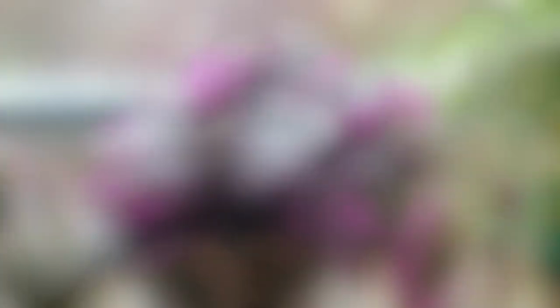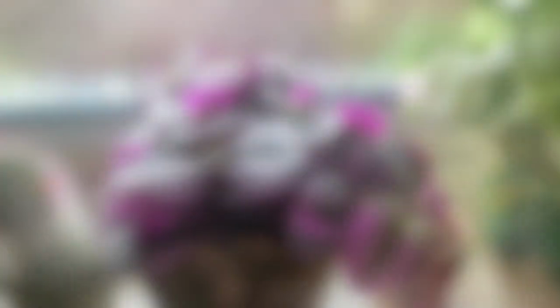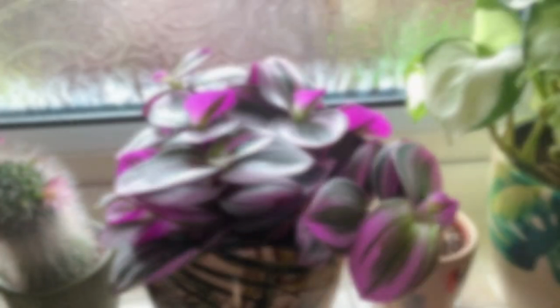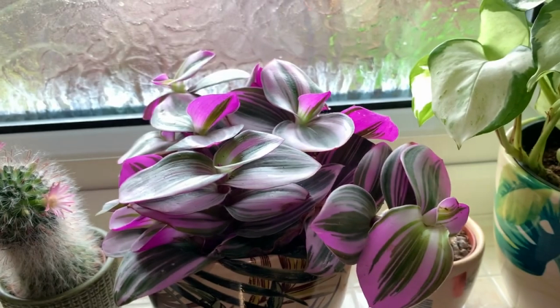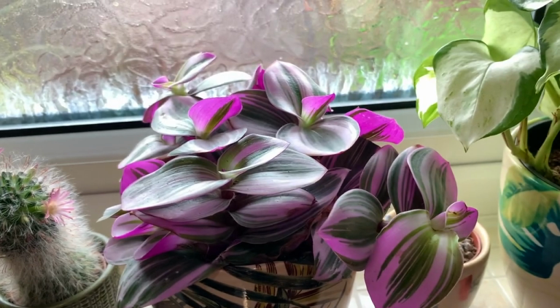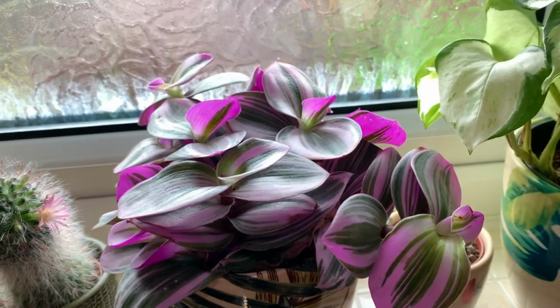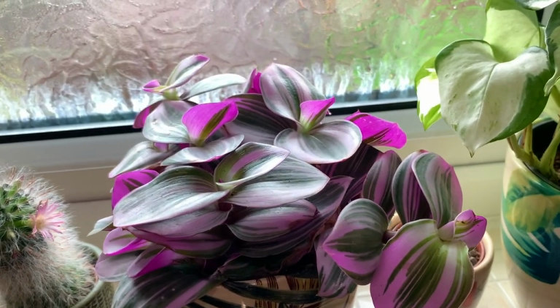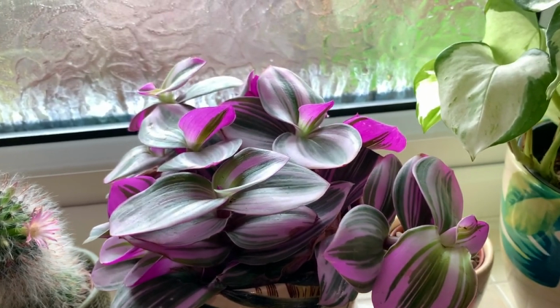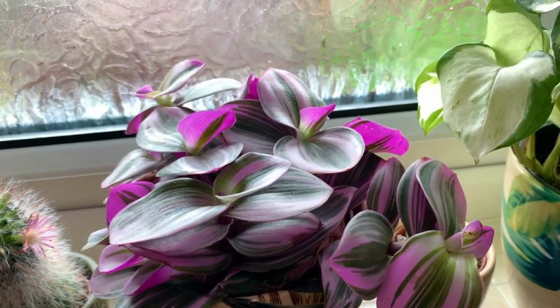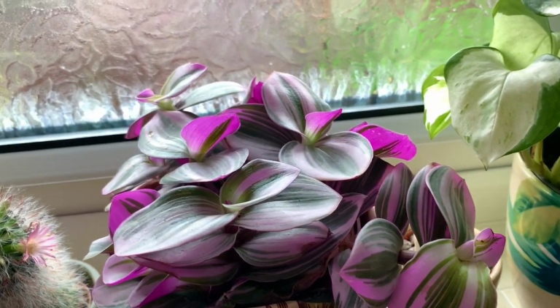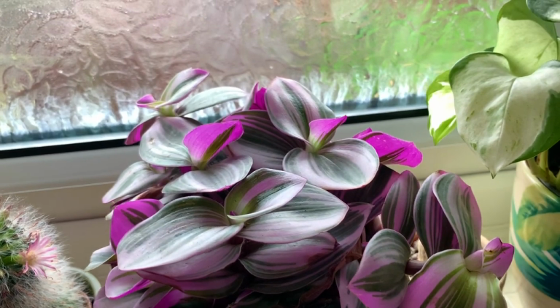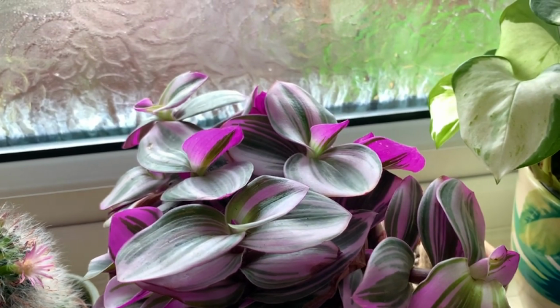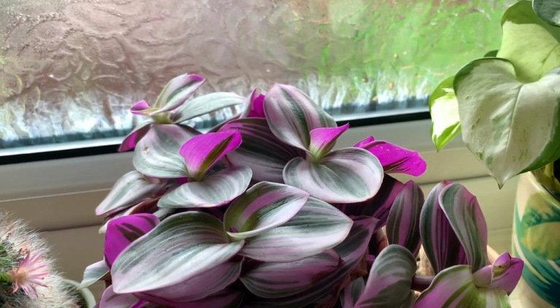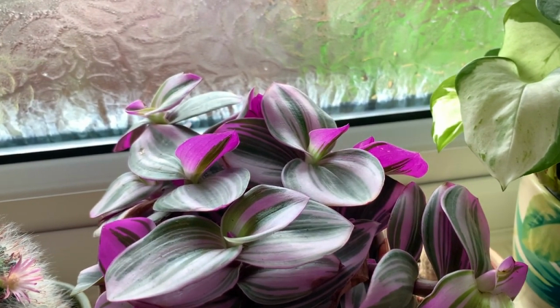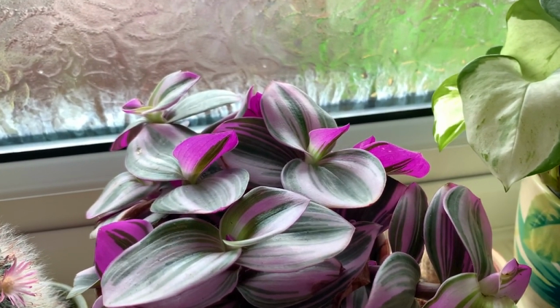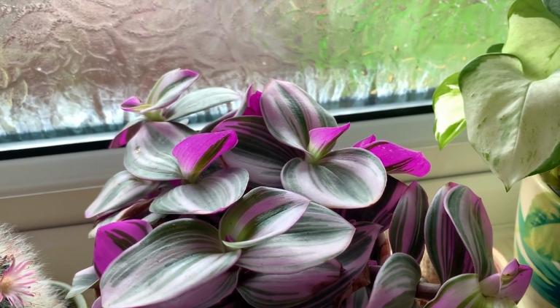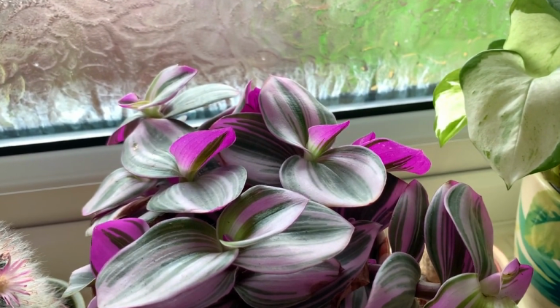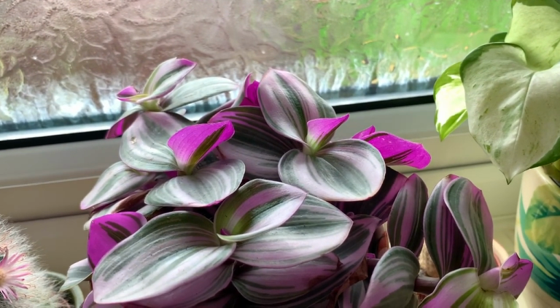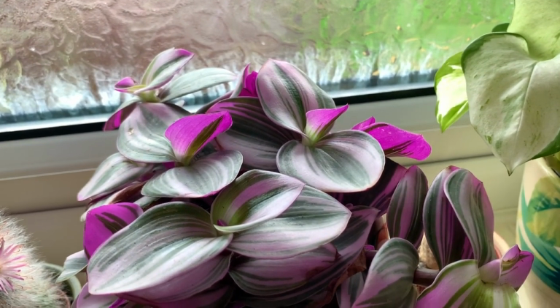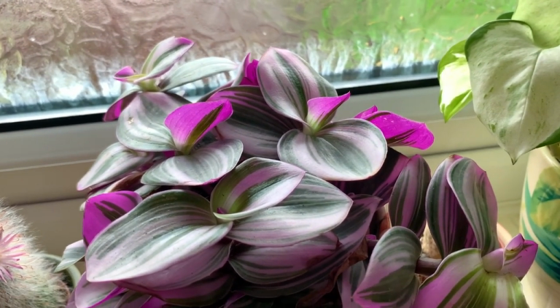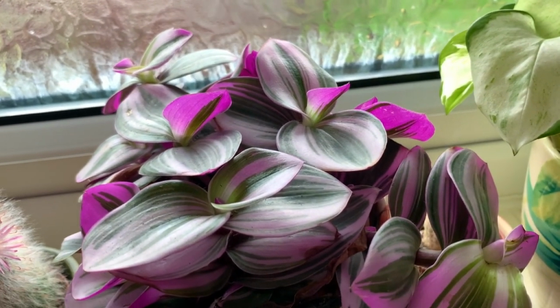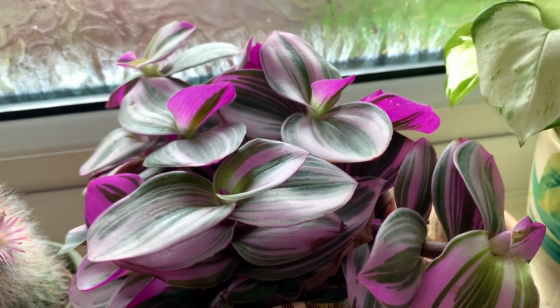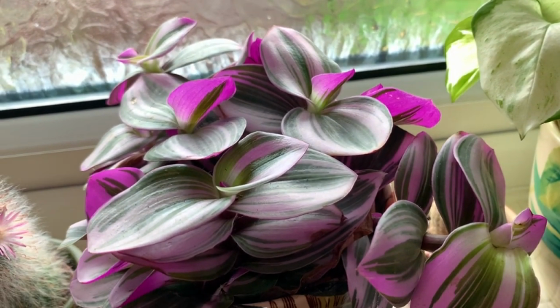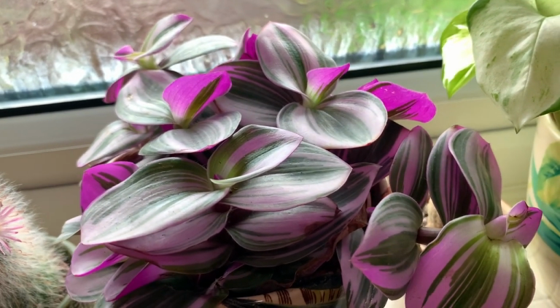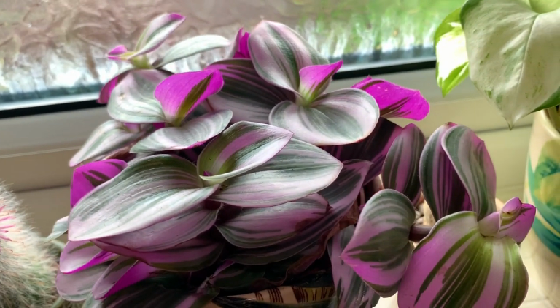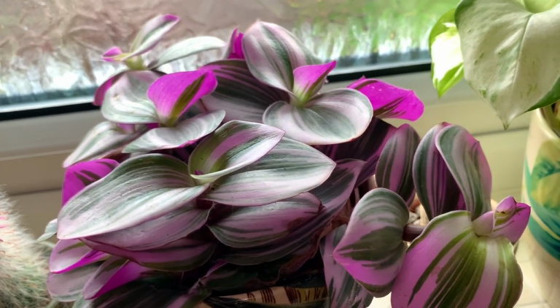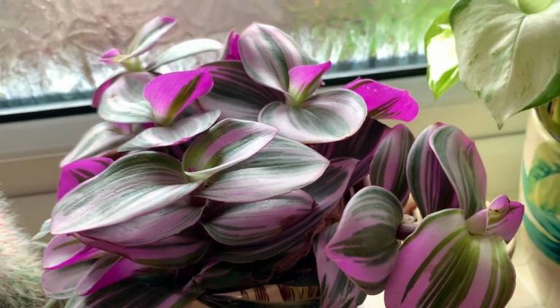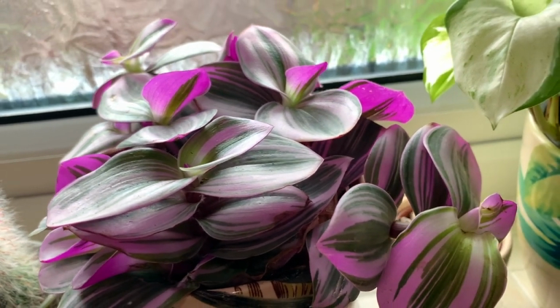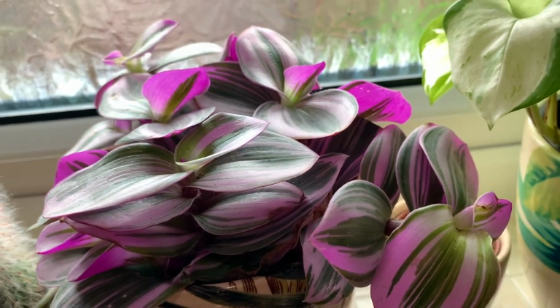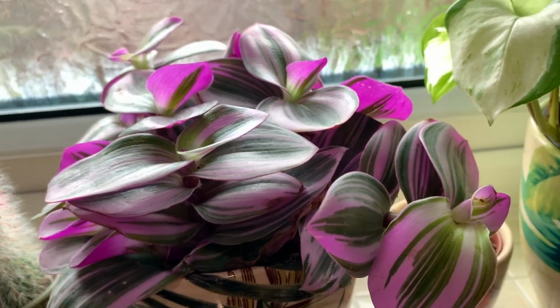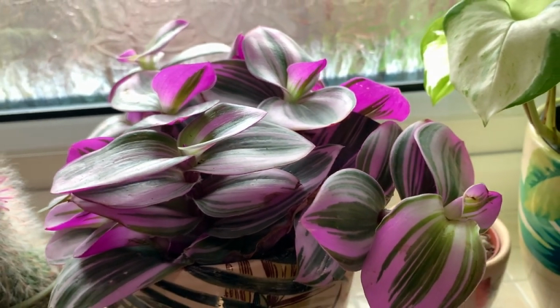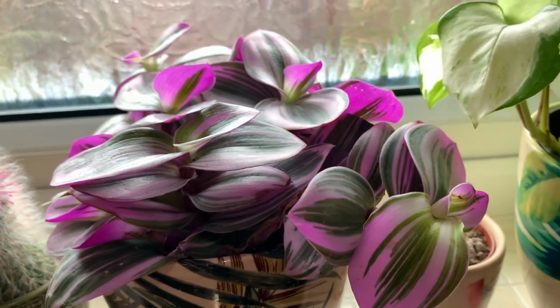This particular Tradescantia can be kept in direct sunlight, though I'm pretty sure it would prefer just a little bit of sun.